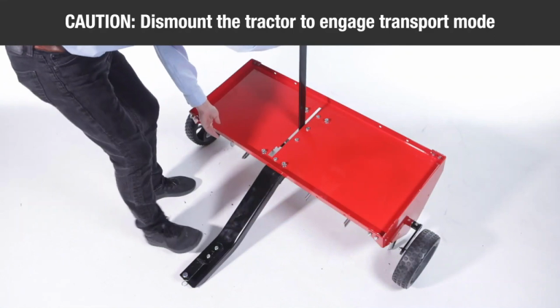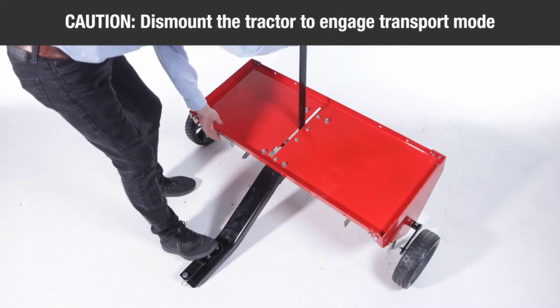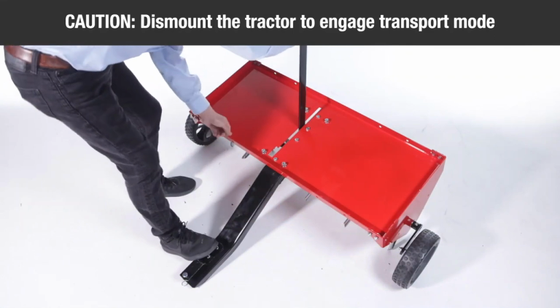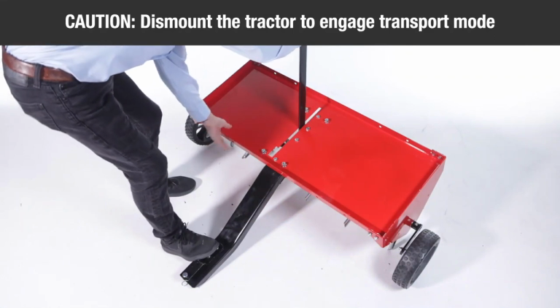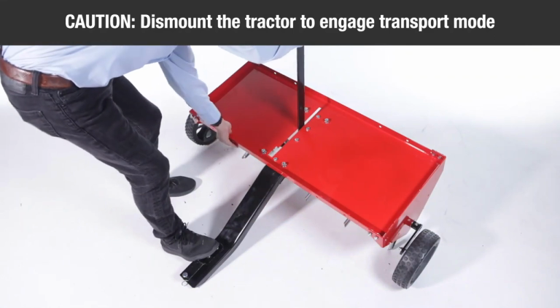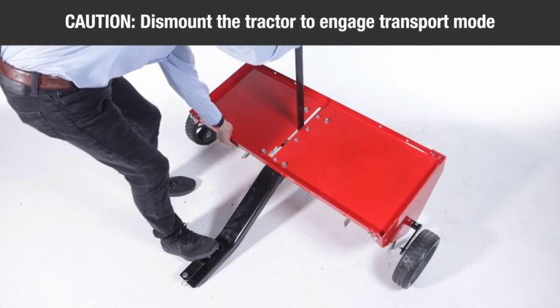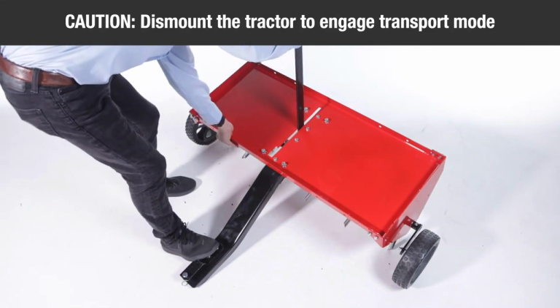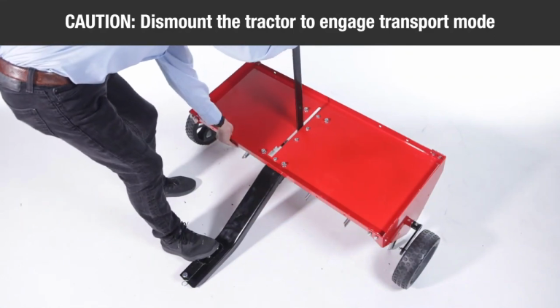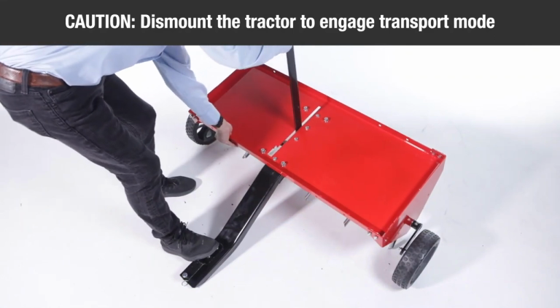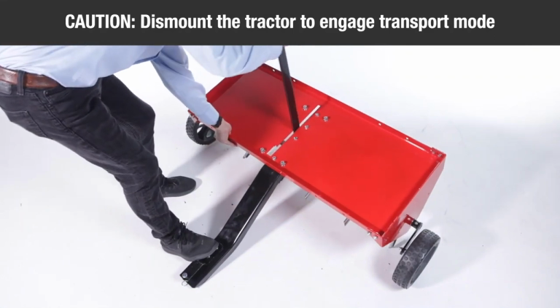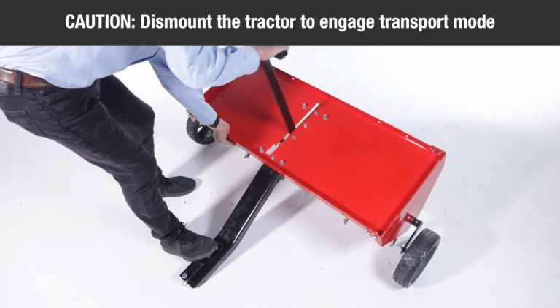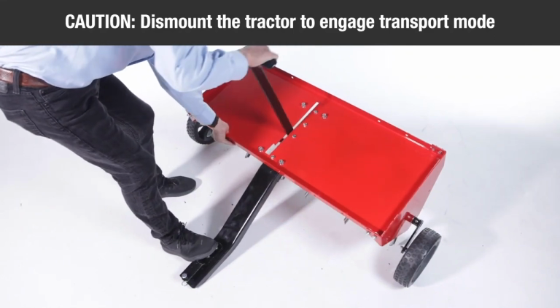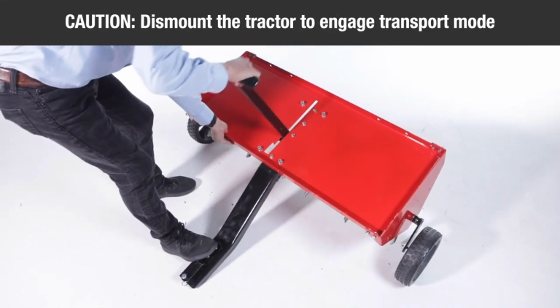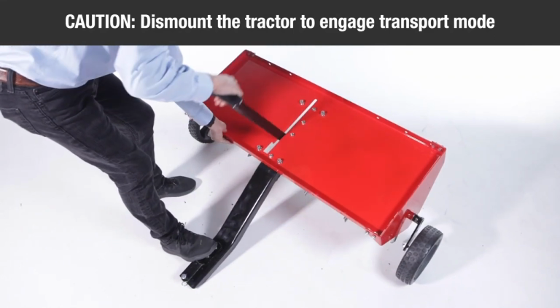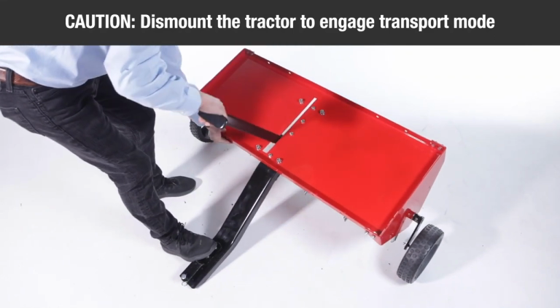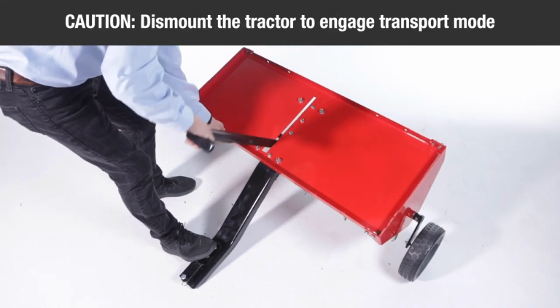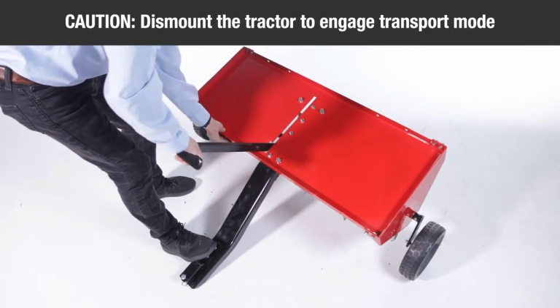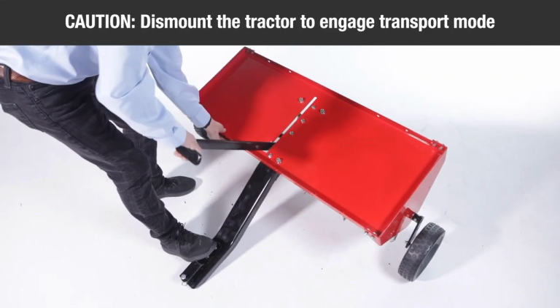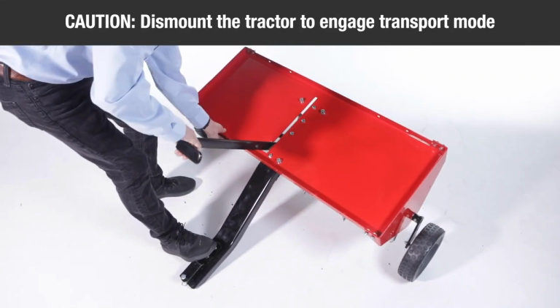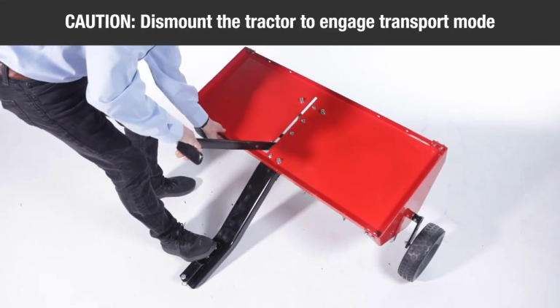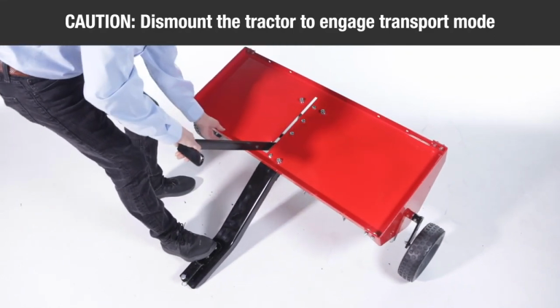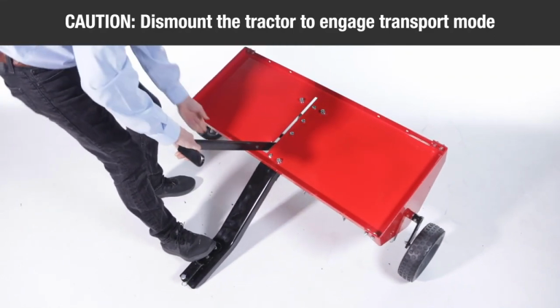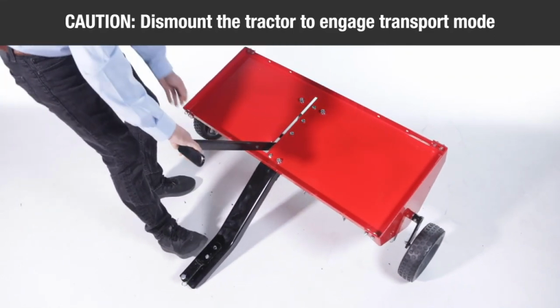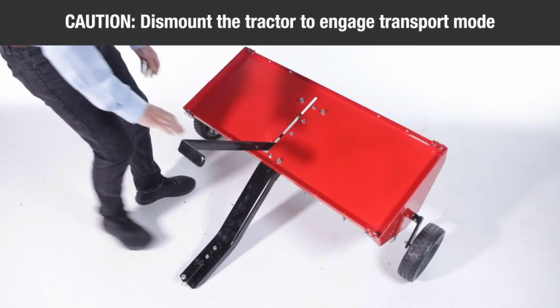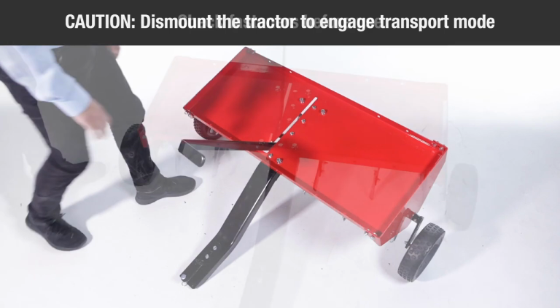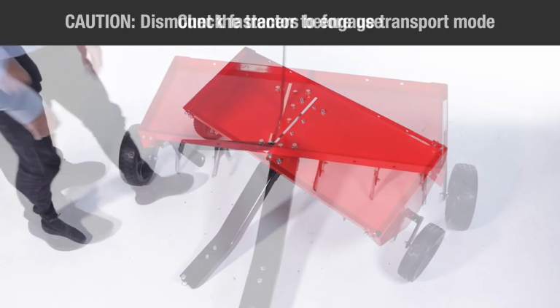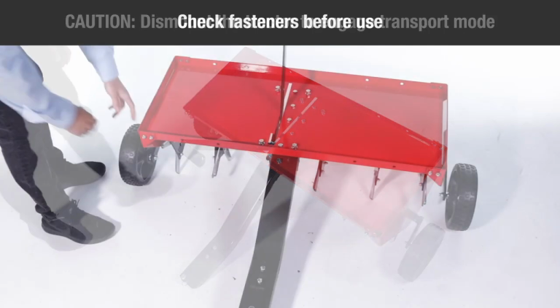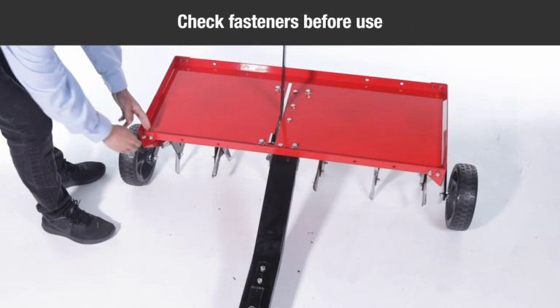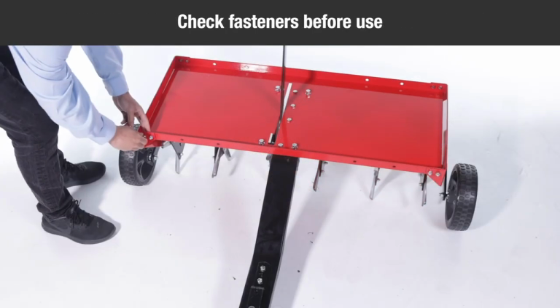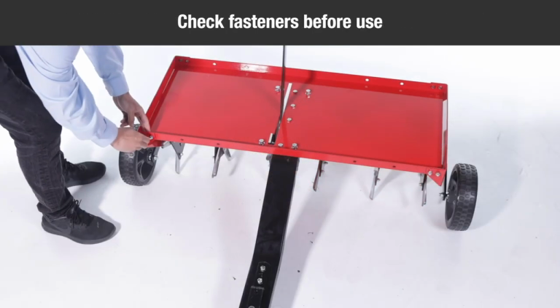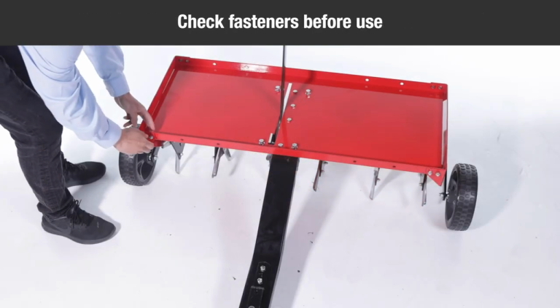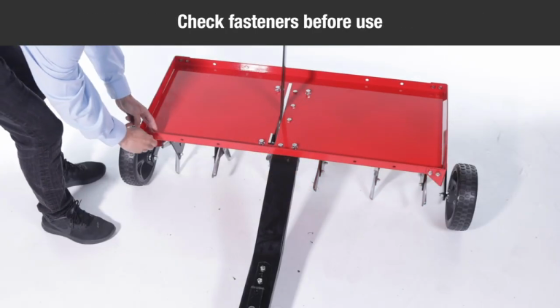Caution: to prevent injury, dismount from the tractor to raise or lower the aerator when it contains added weight.